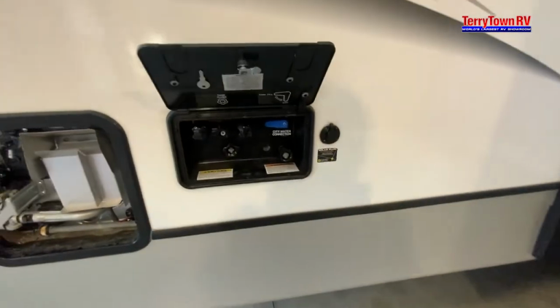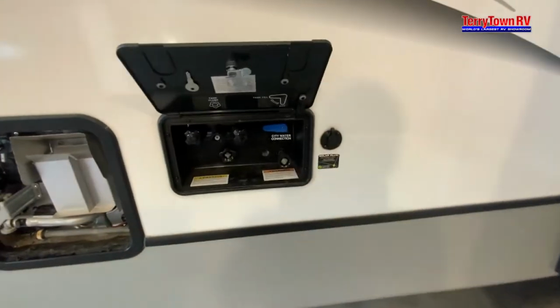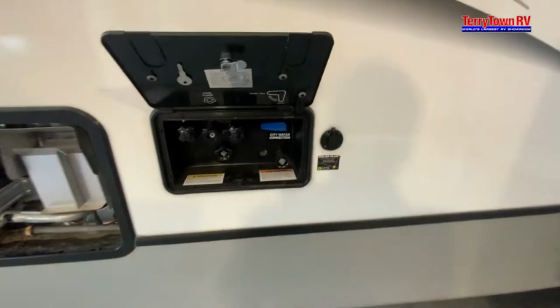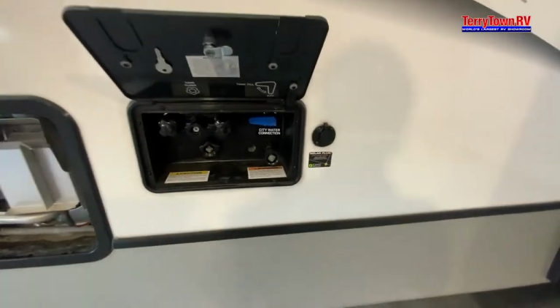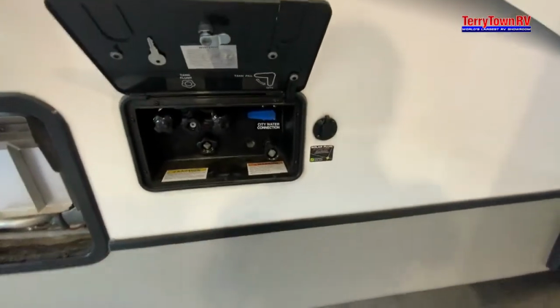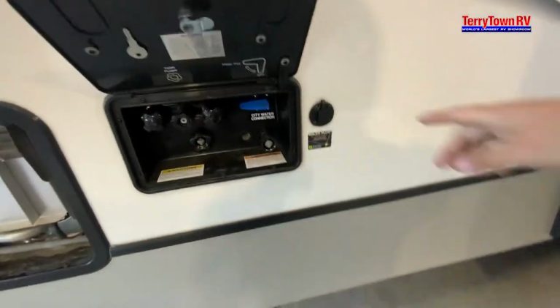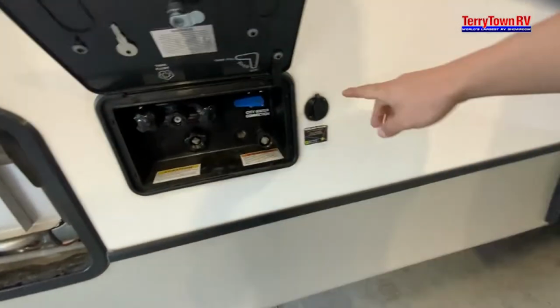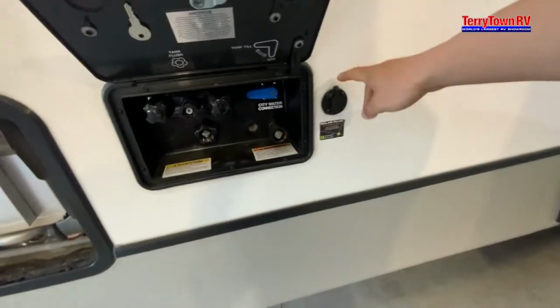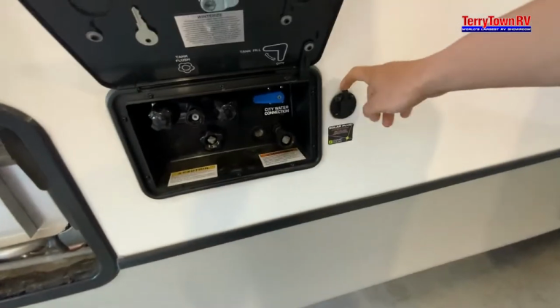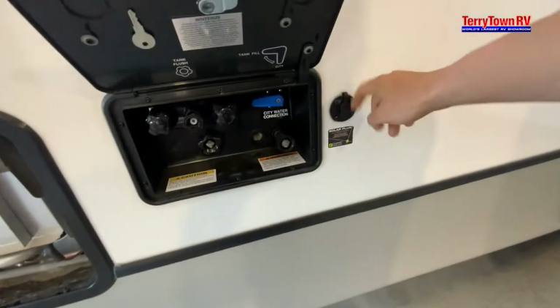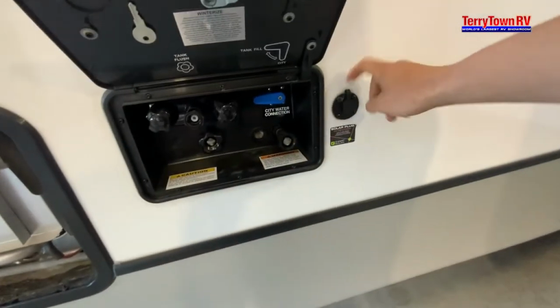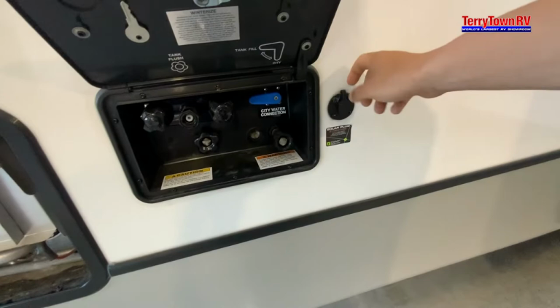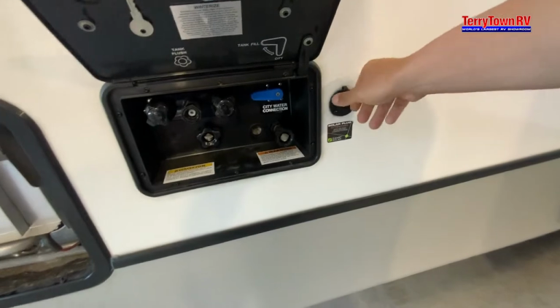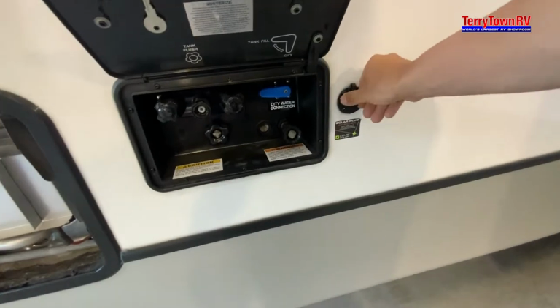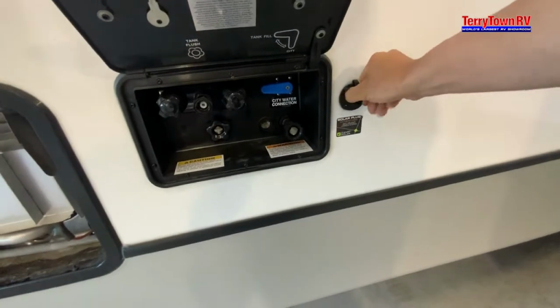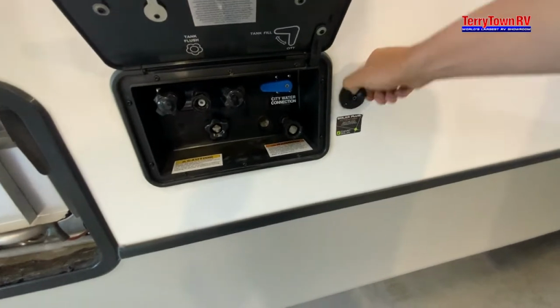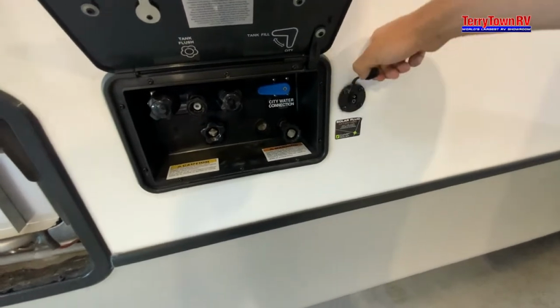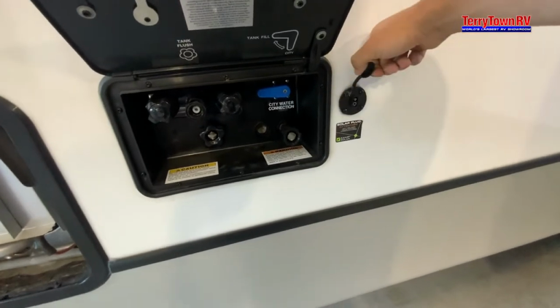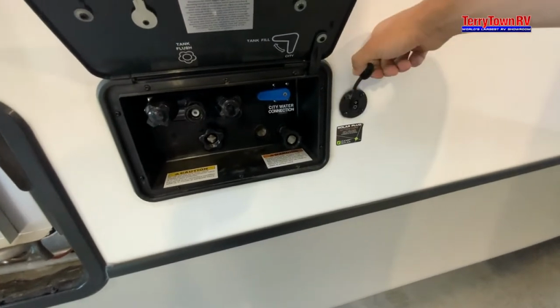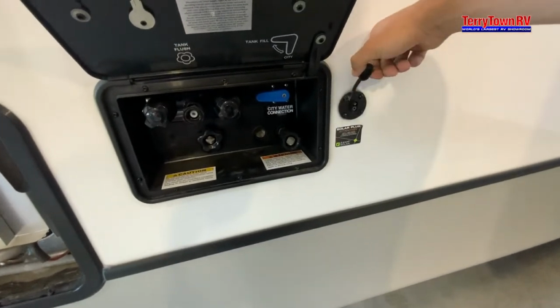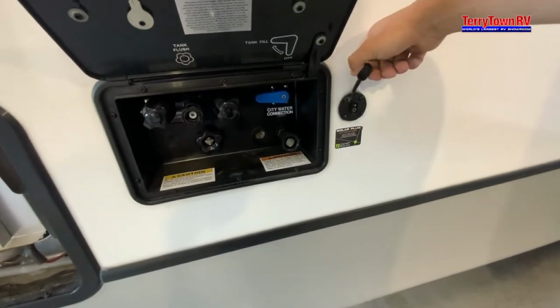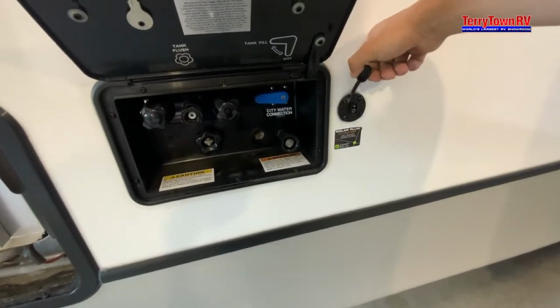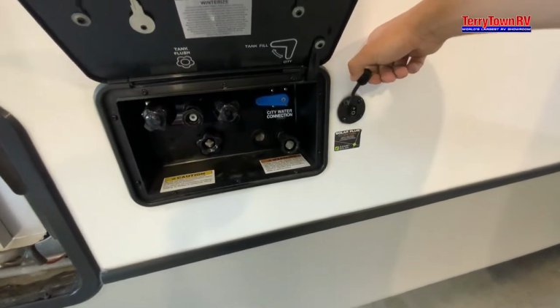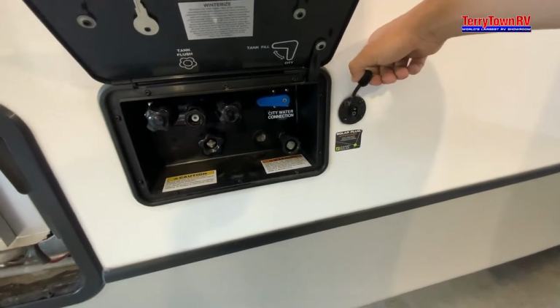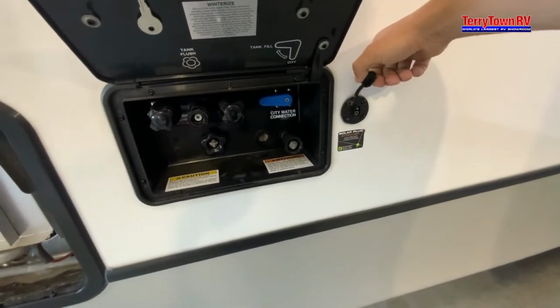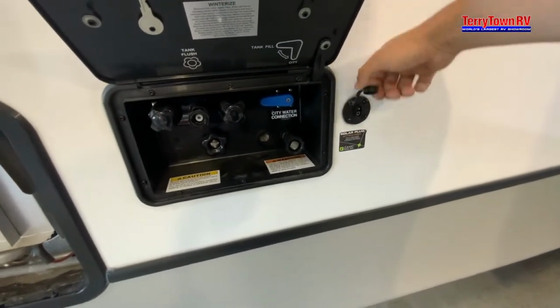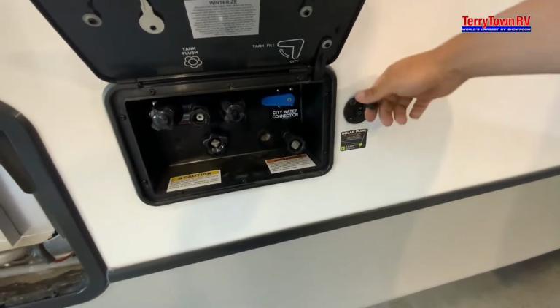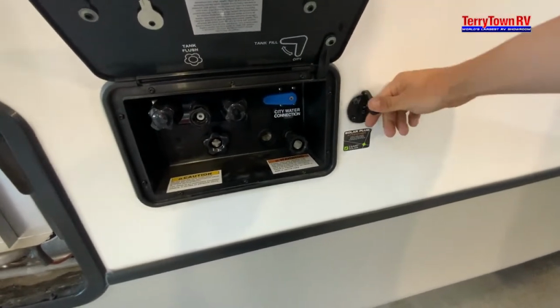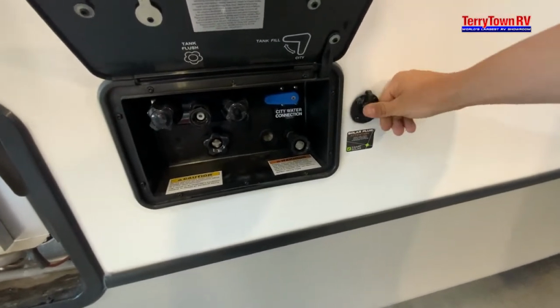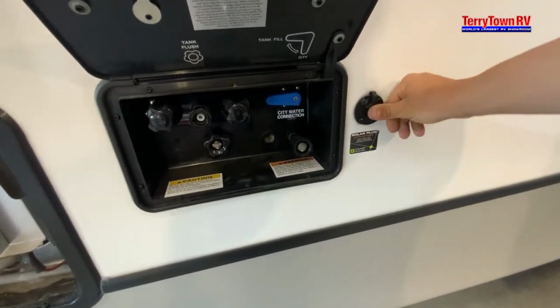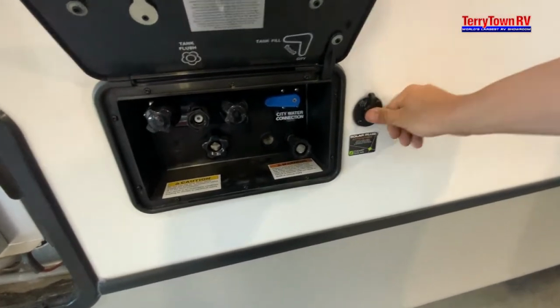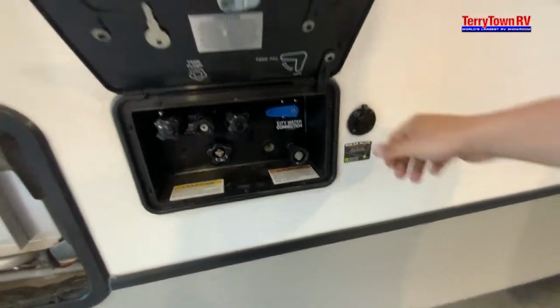To the right of our water station we're going to have a solar panel hookup. Just make sure you have that solar input if you do want a solar panel.